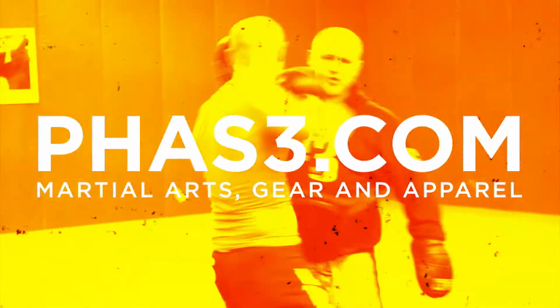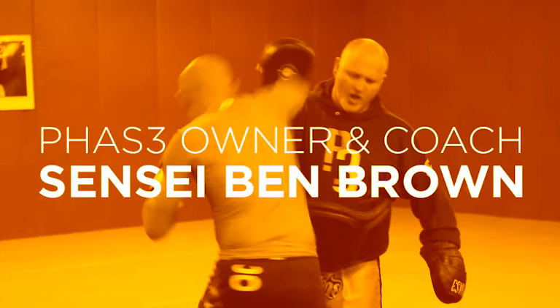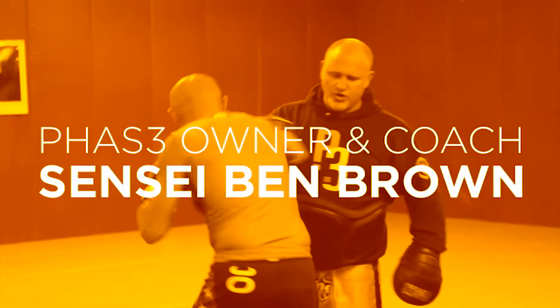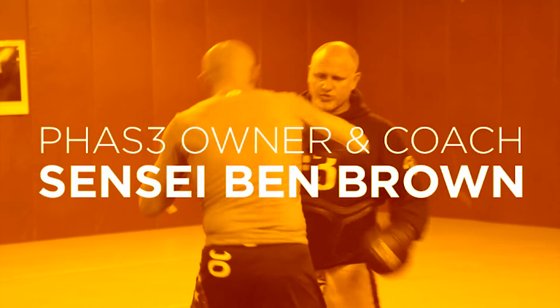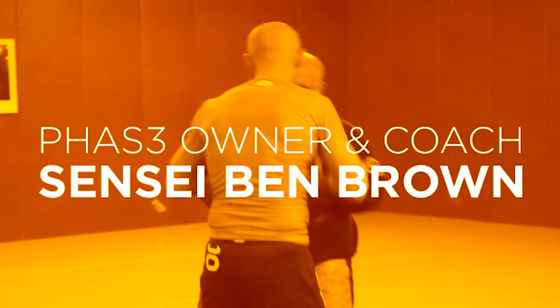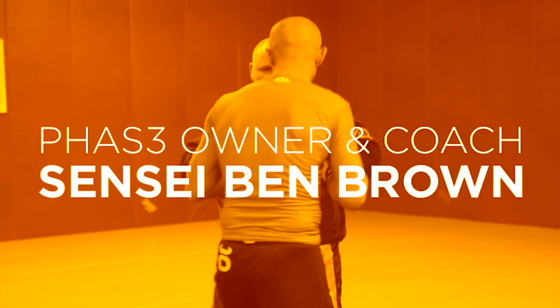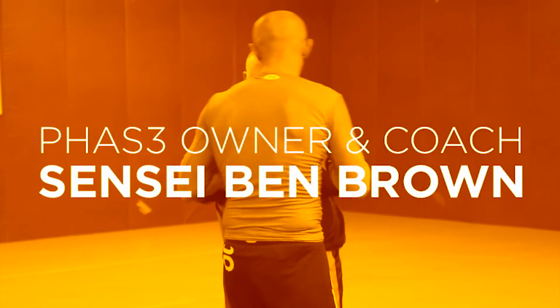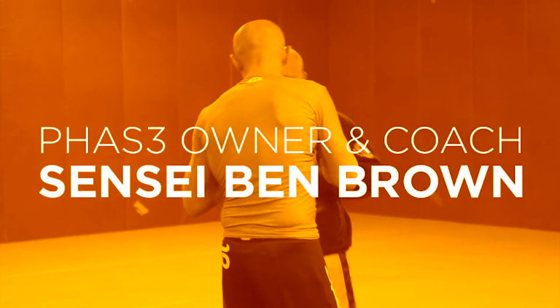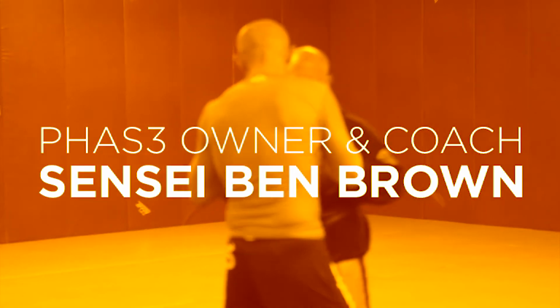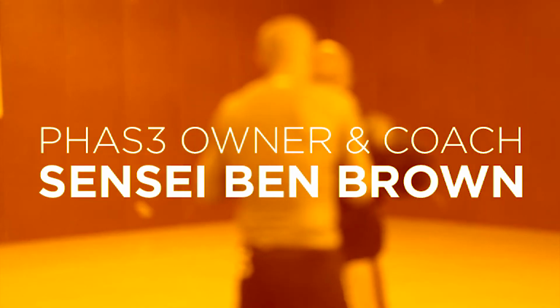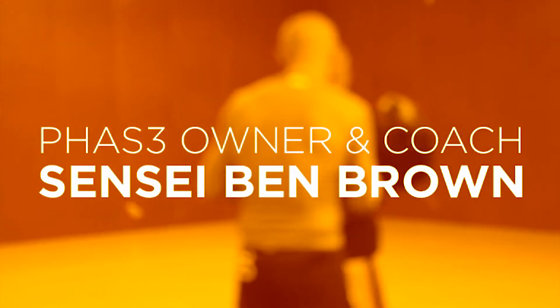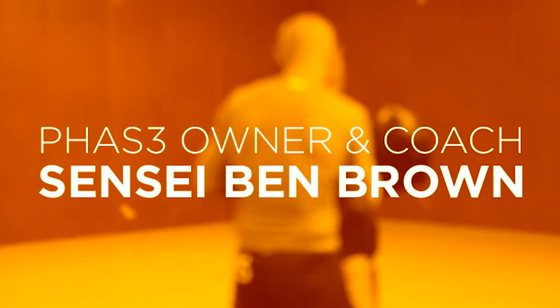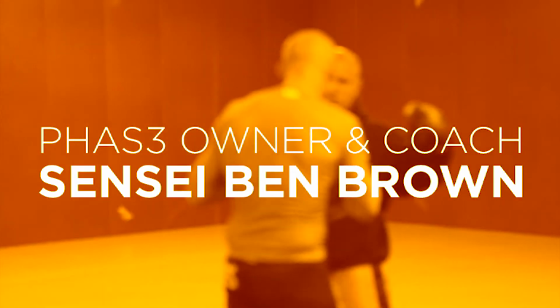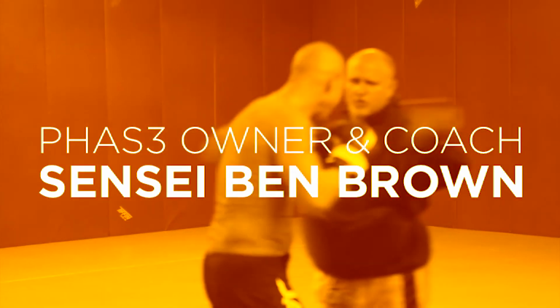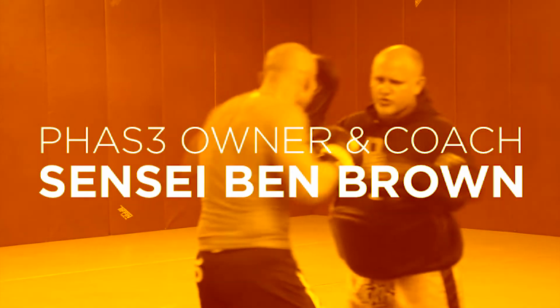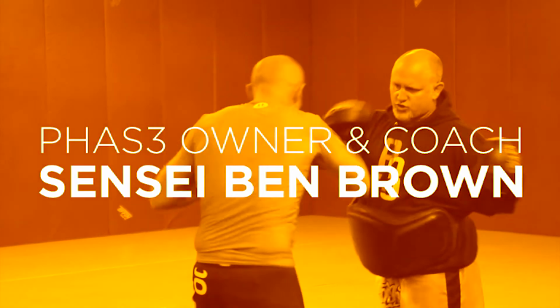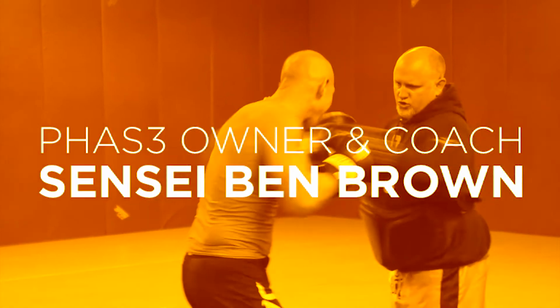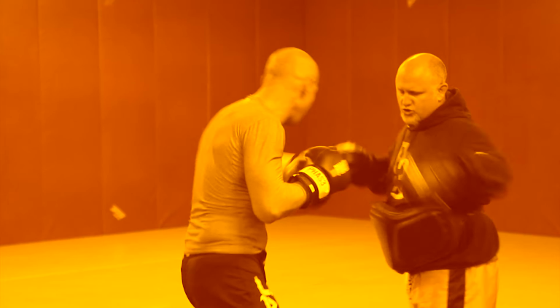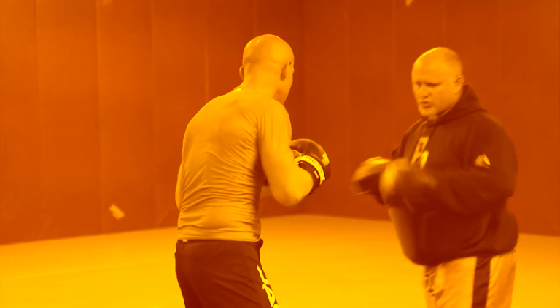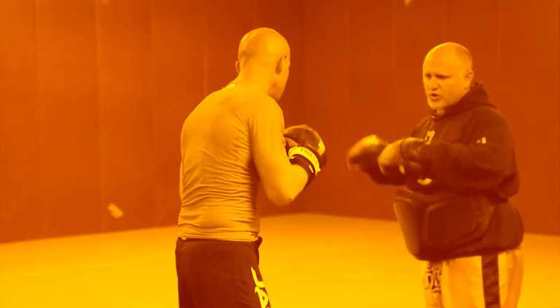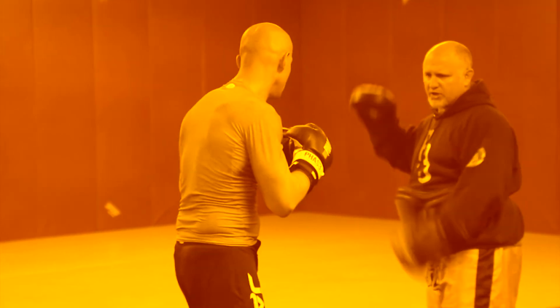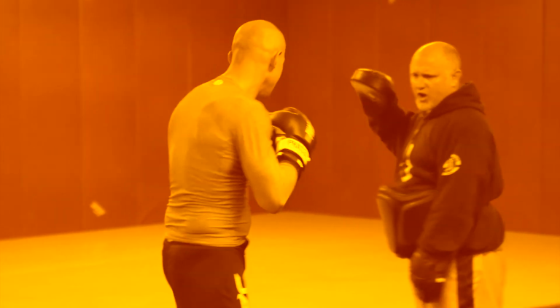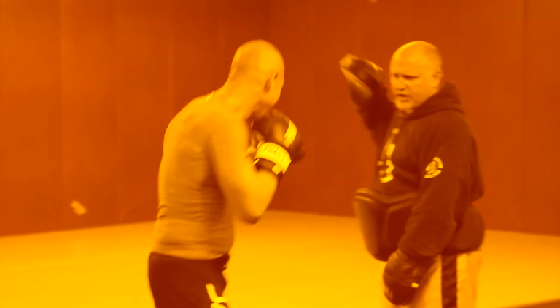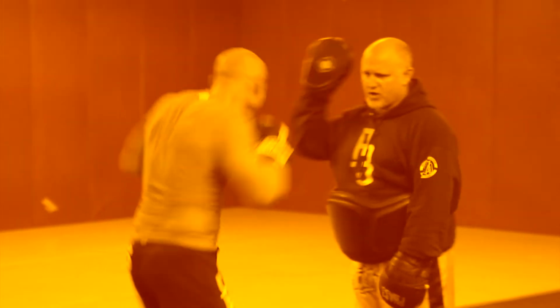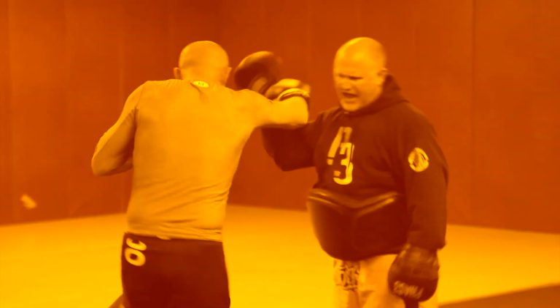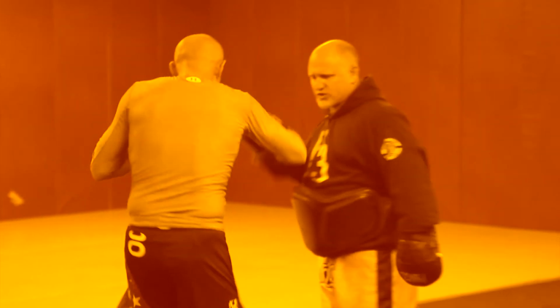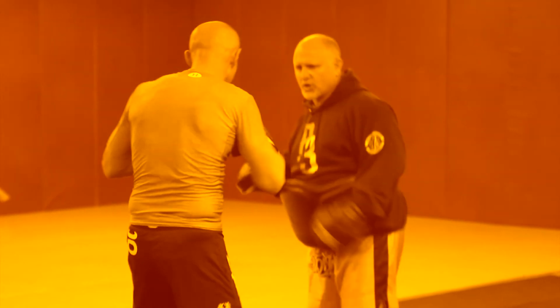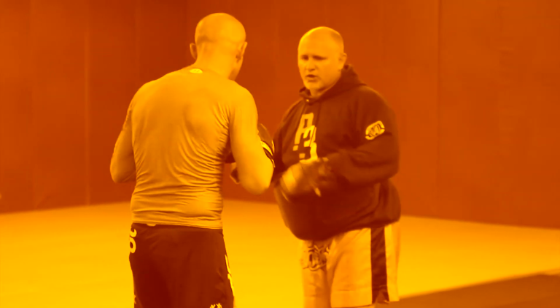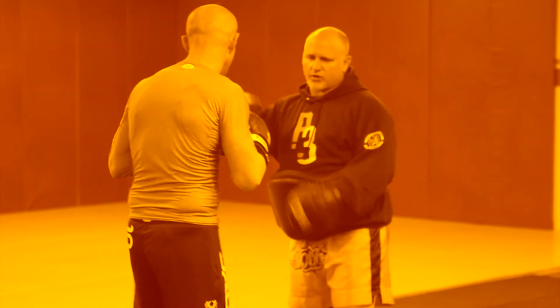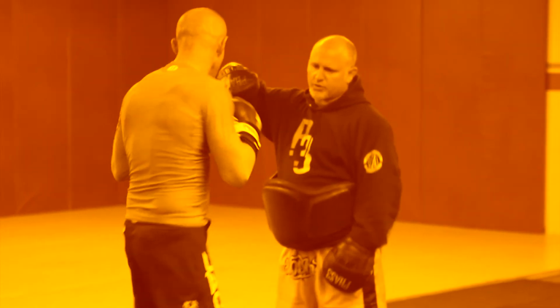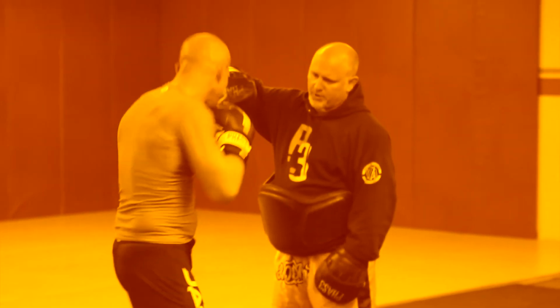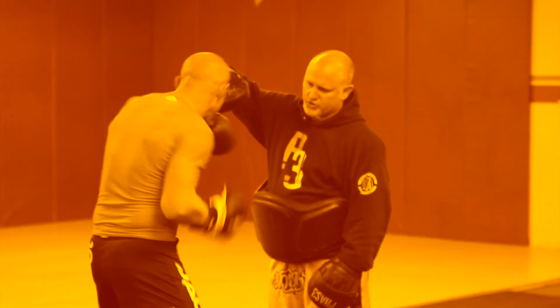Hello, I'm Ben Brown. I'm the owner and the head coach here at the Phase 3 Training Center in Santa Rosa.